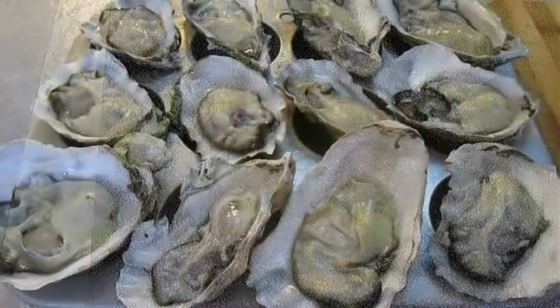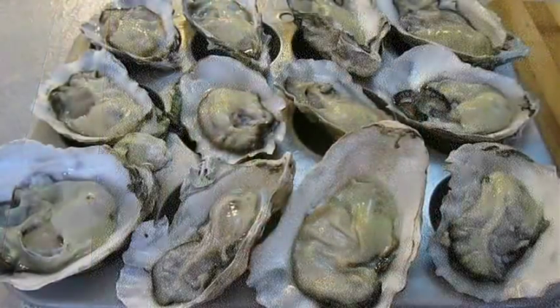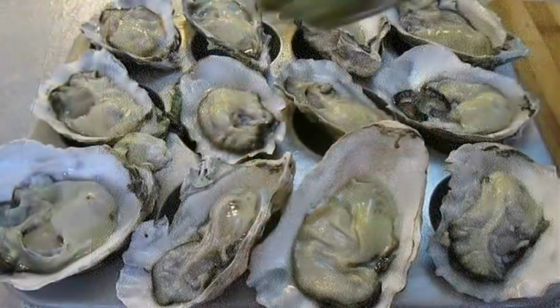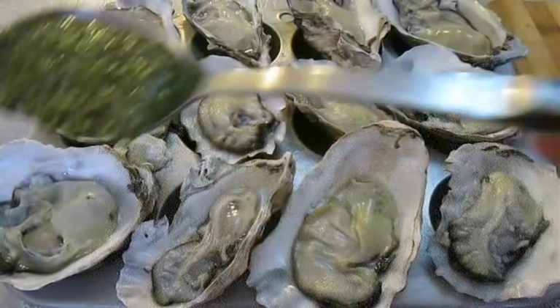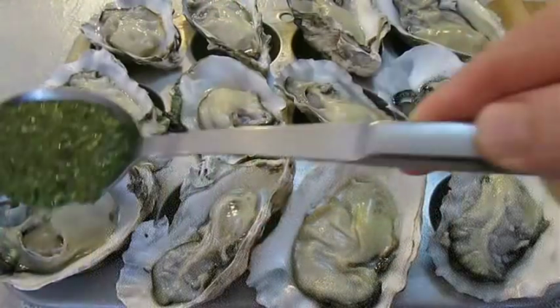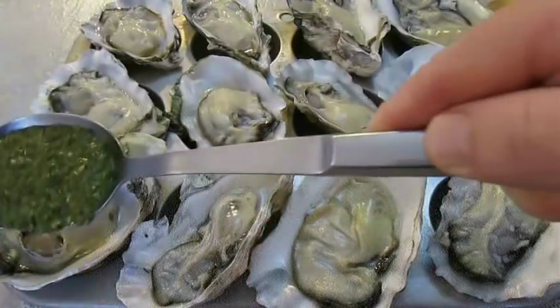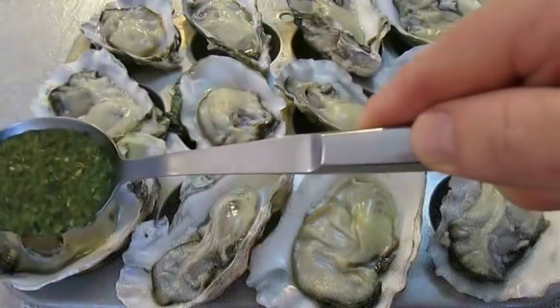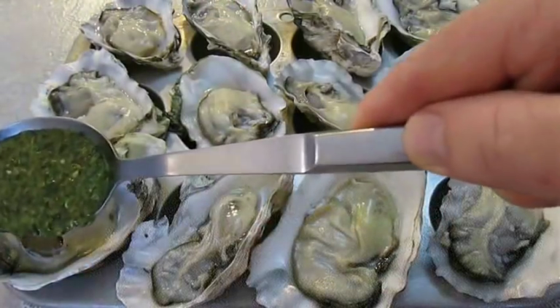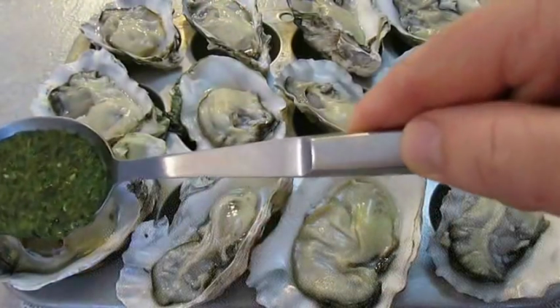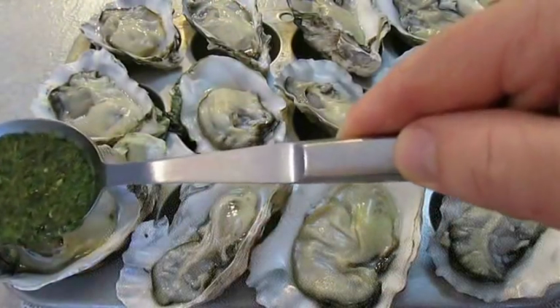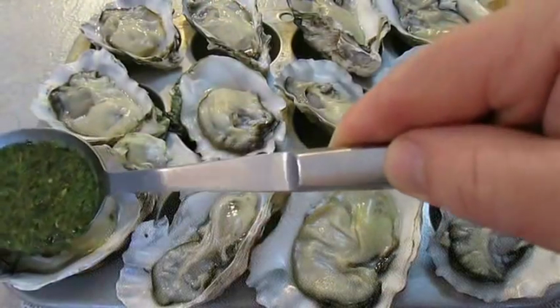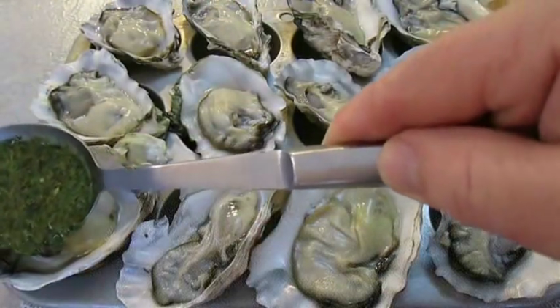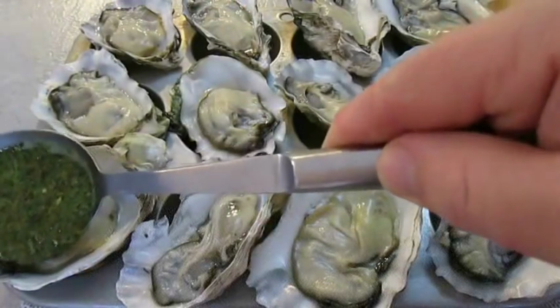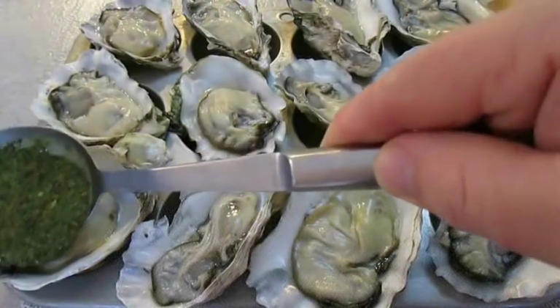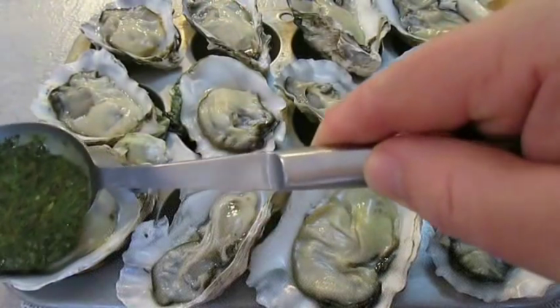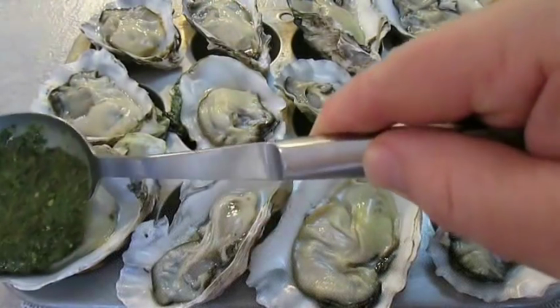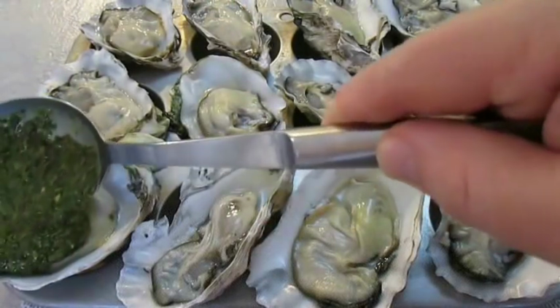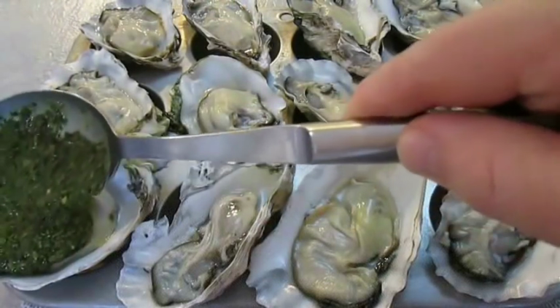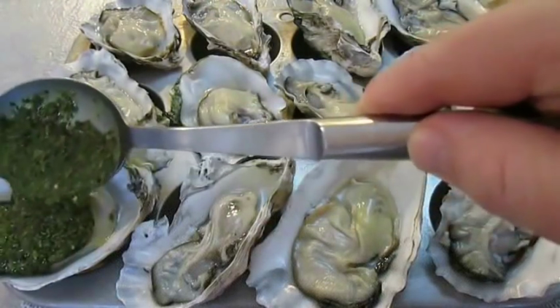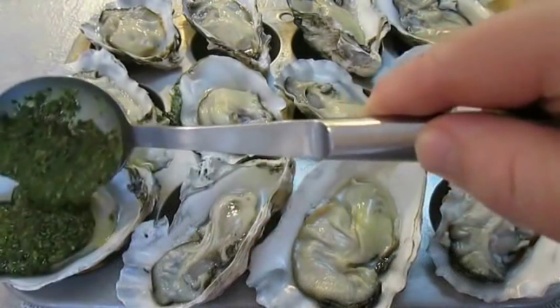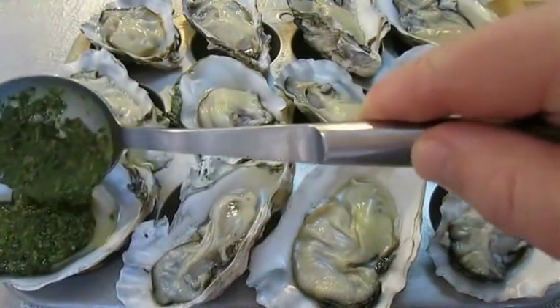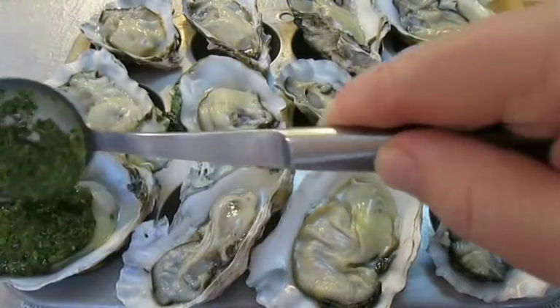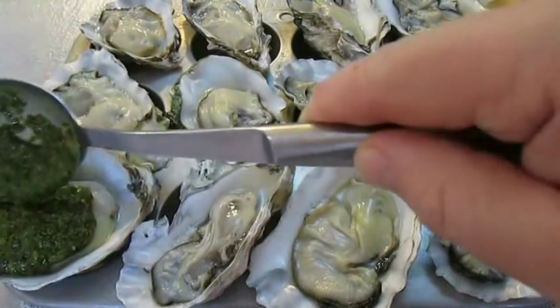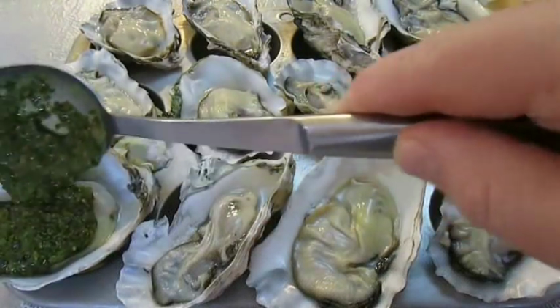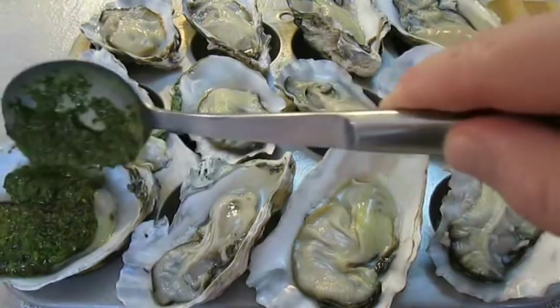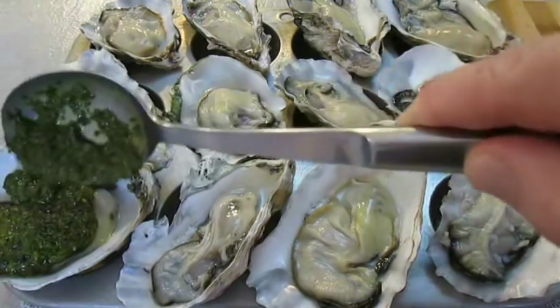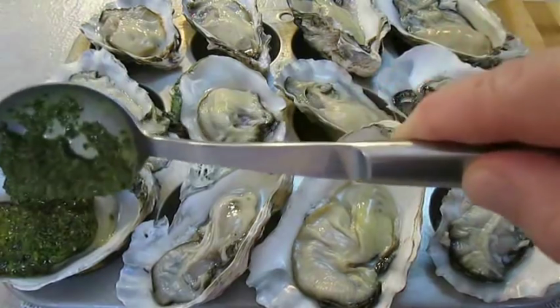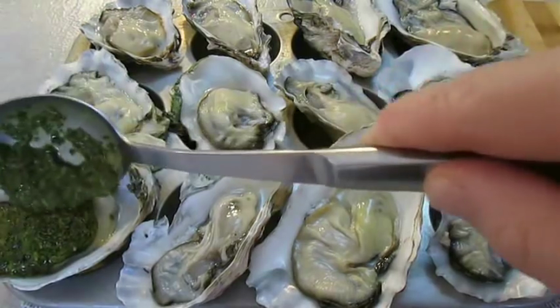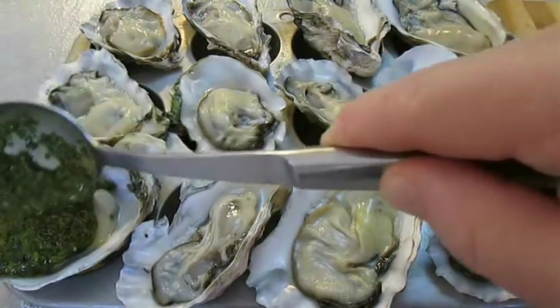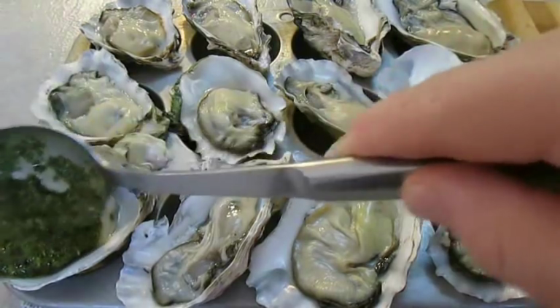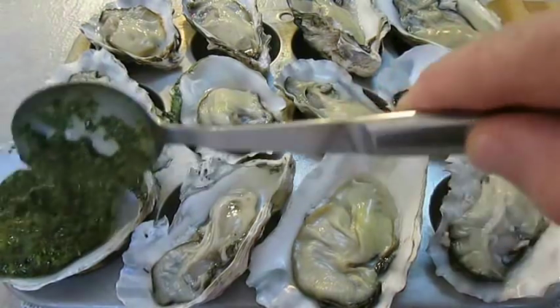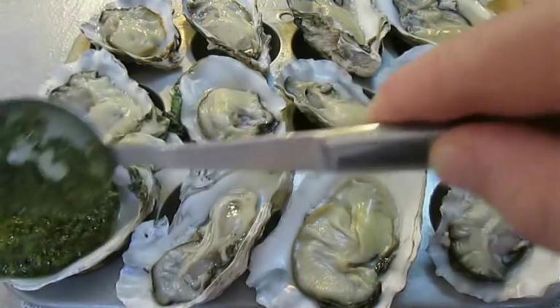When you're ready, spoon it over the top of each one of these half-shell oysters.